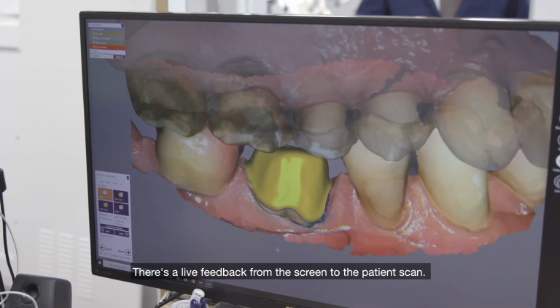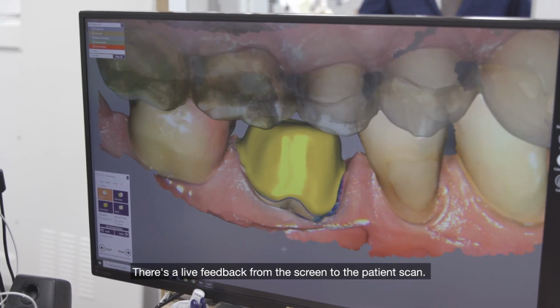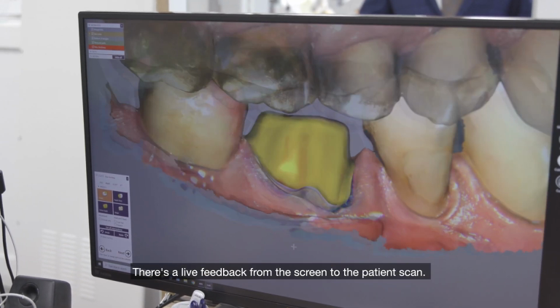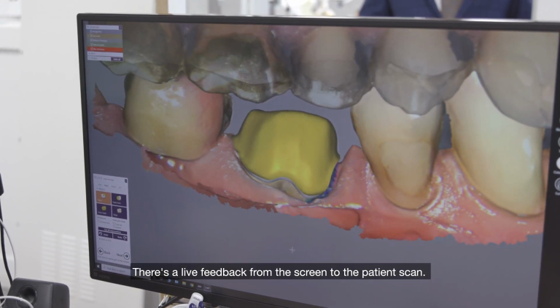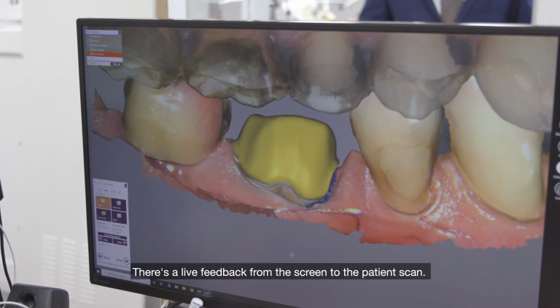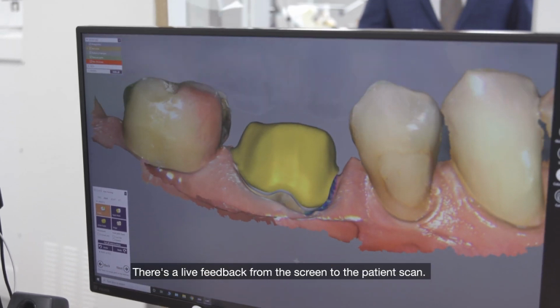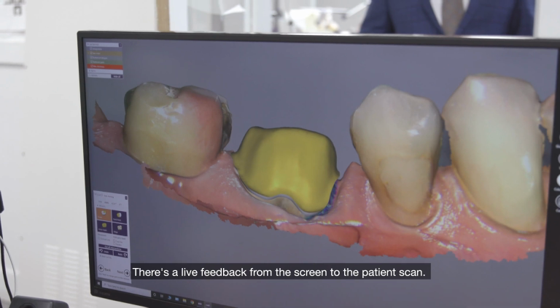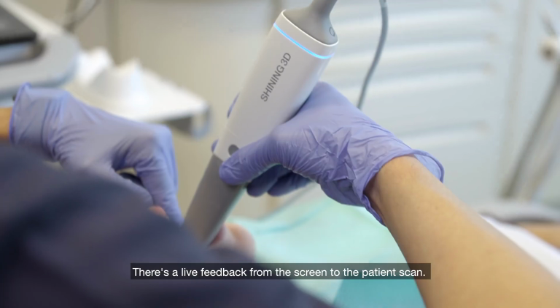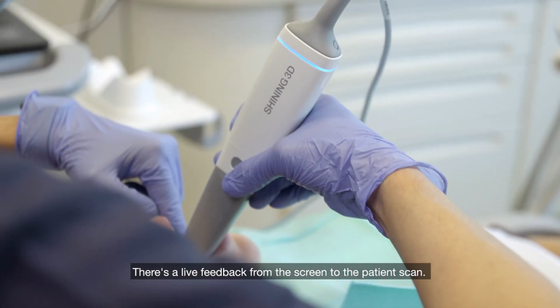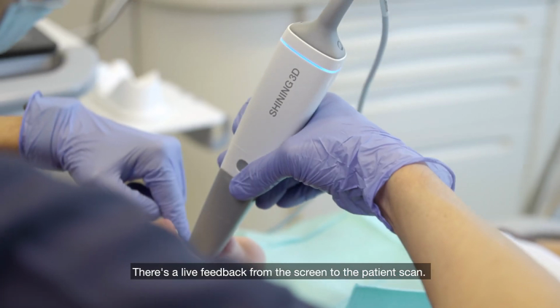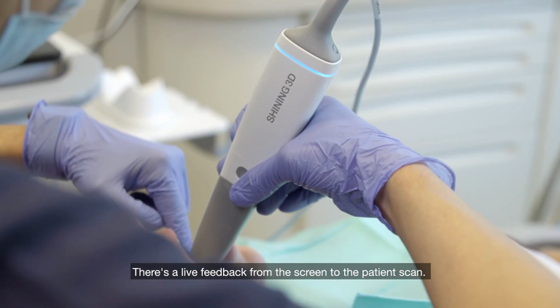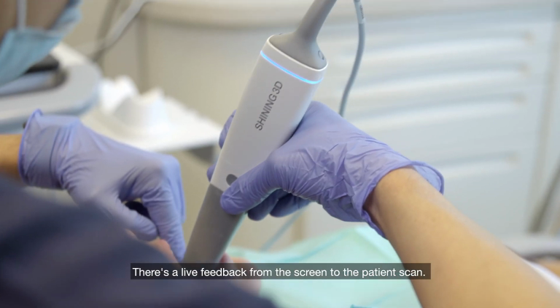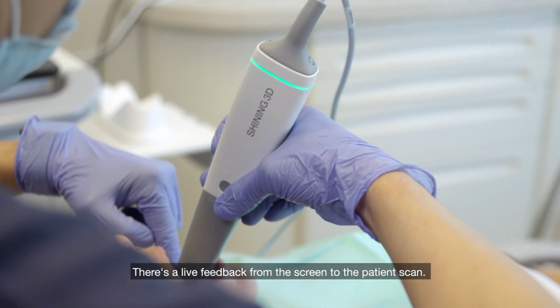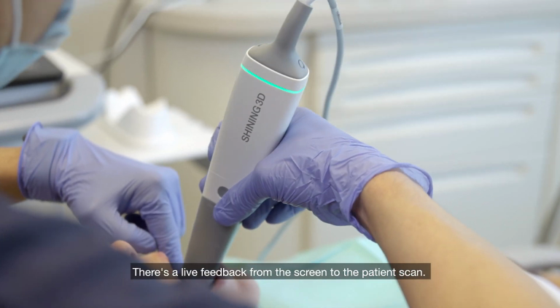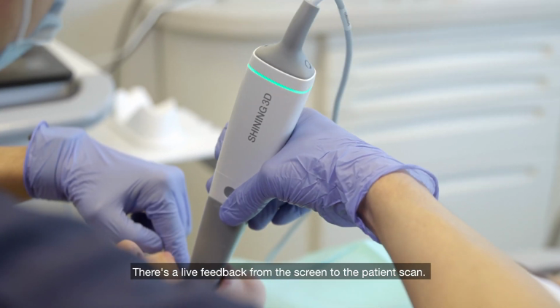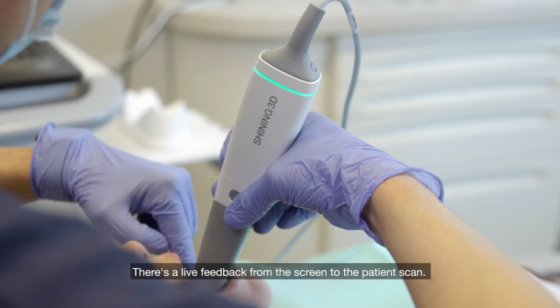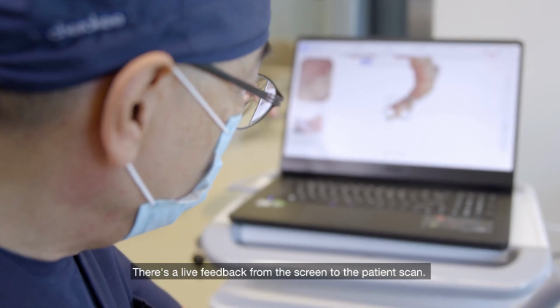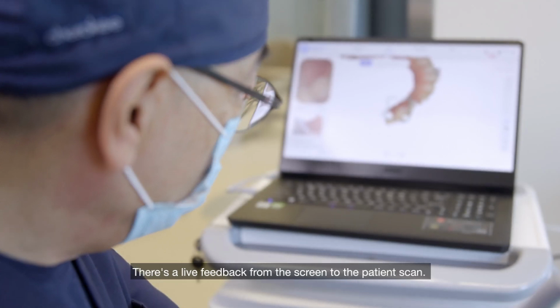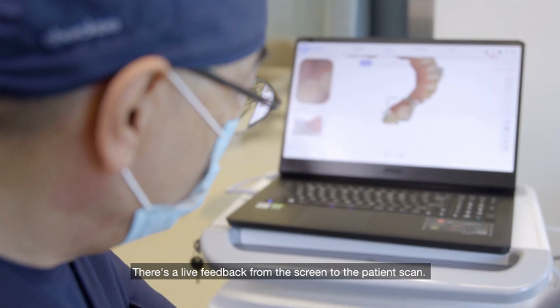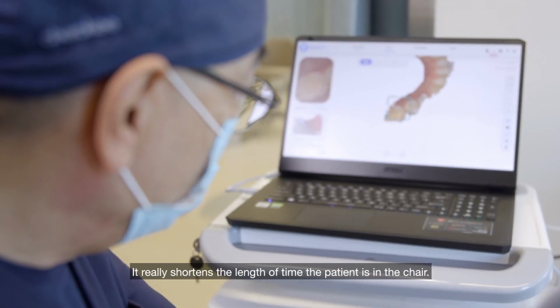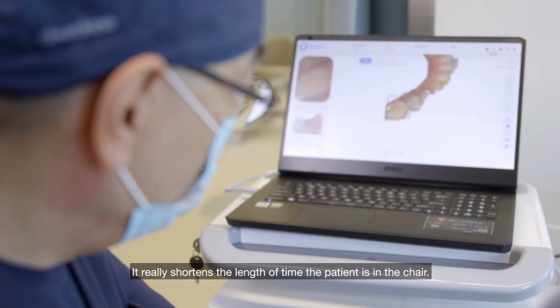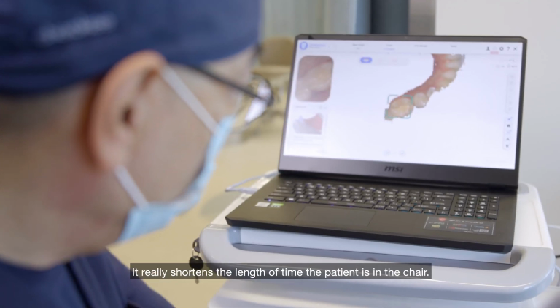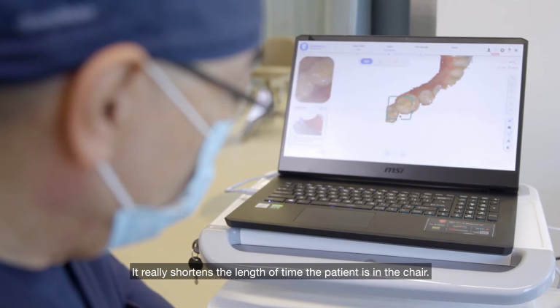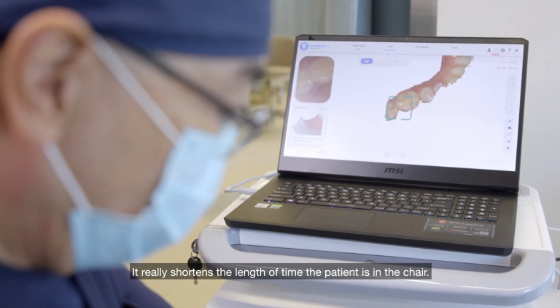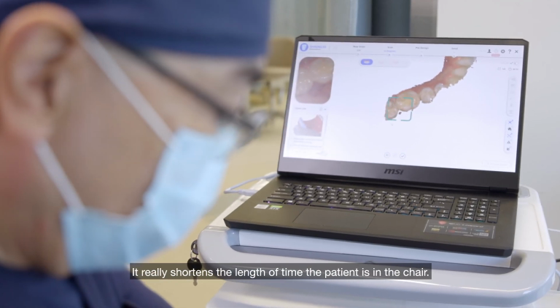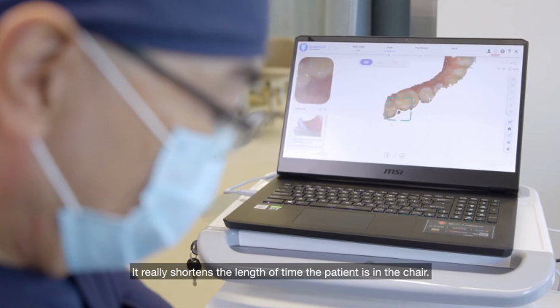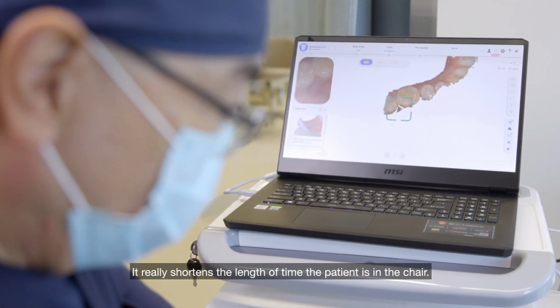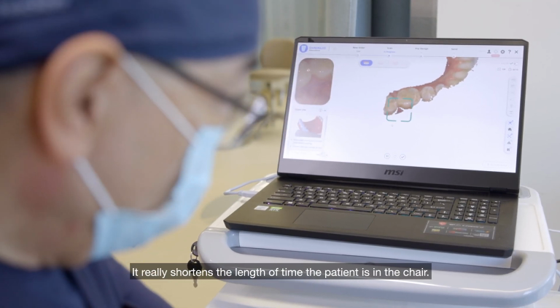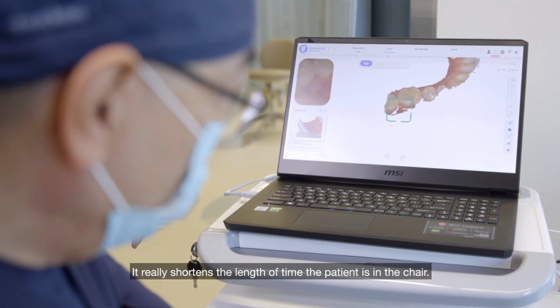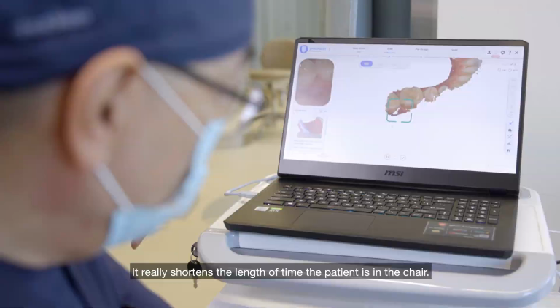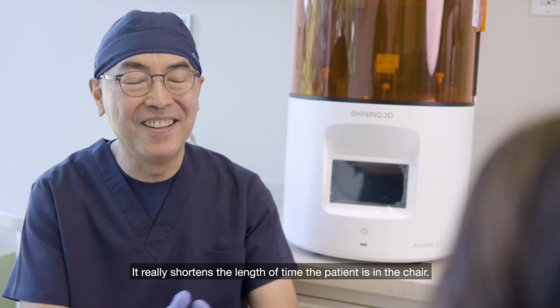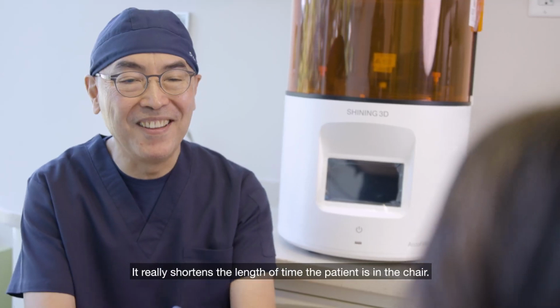It's live feedback from the screen to the patient scan. It really shortens the length of time the patient is in the chair.